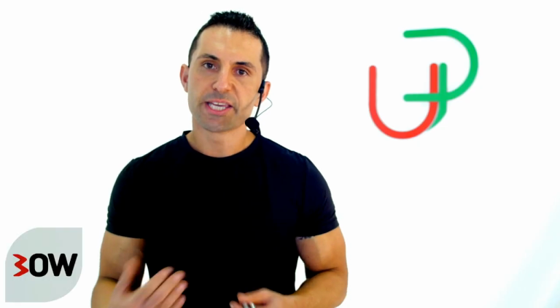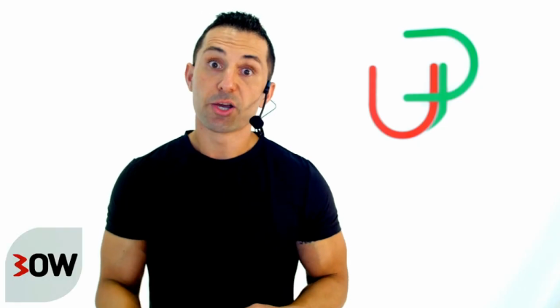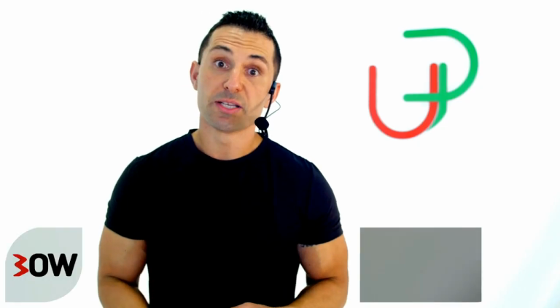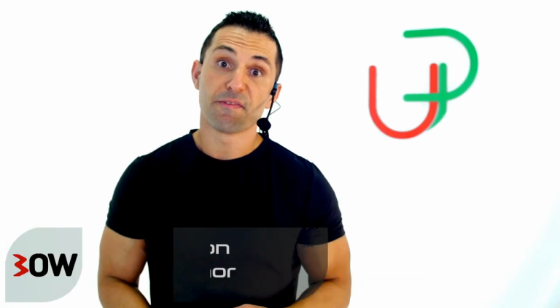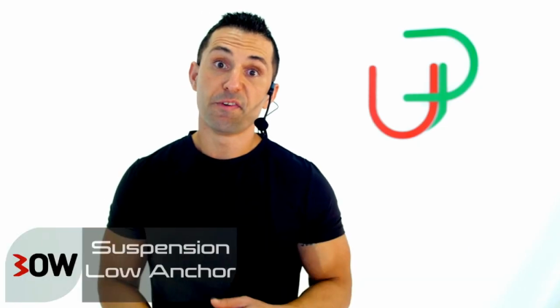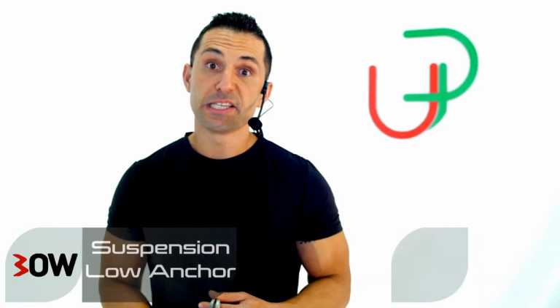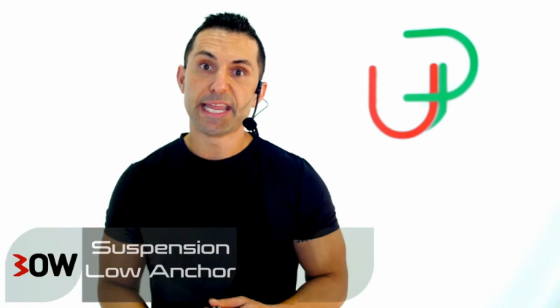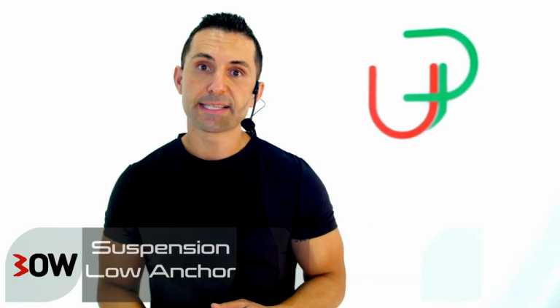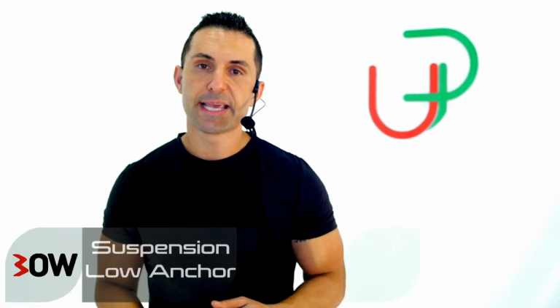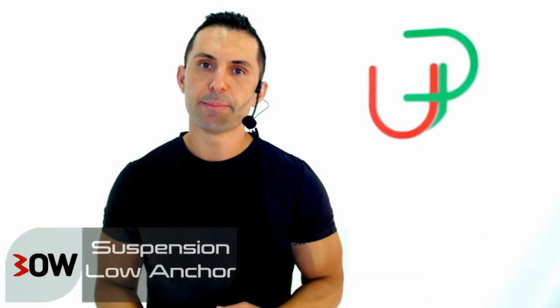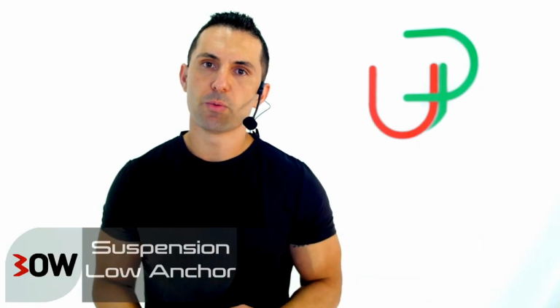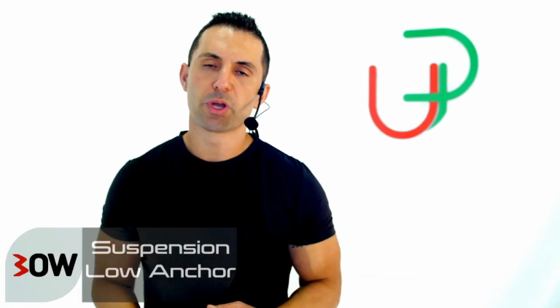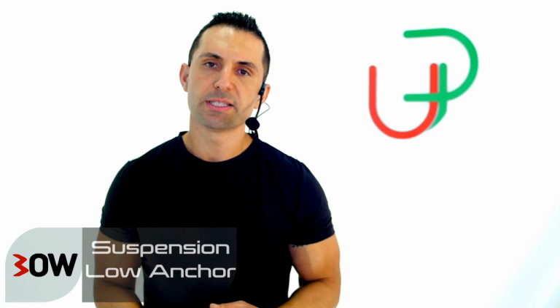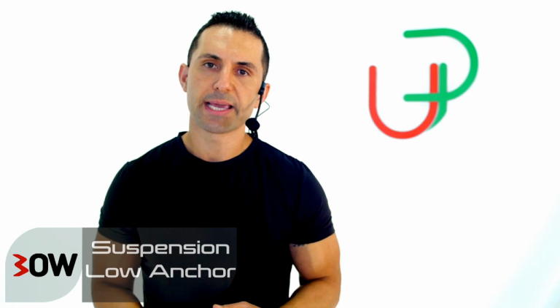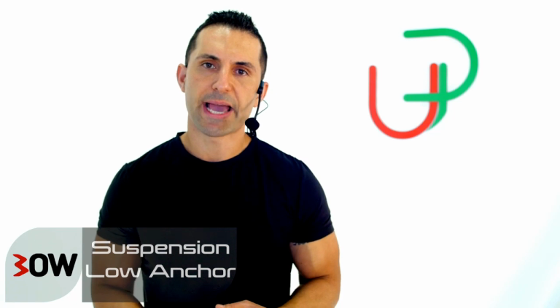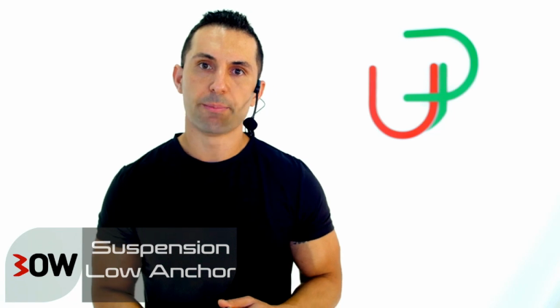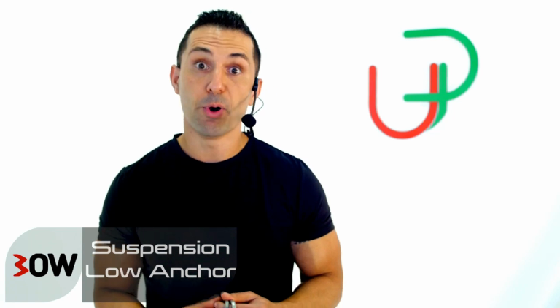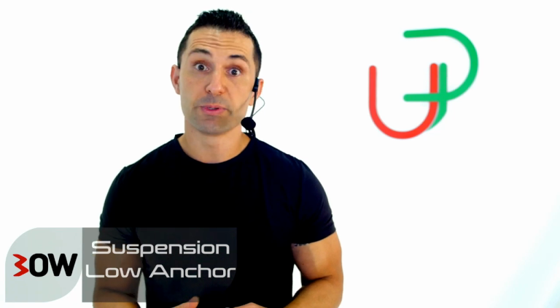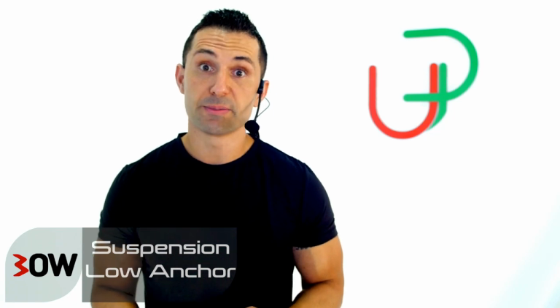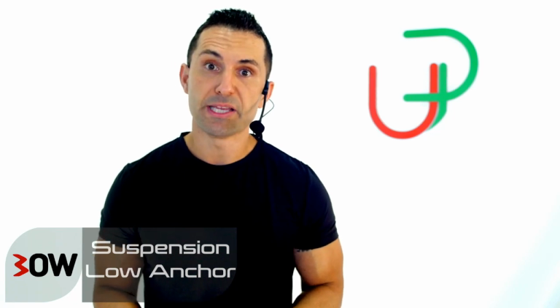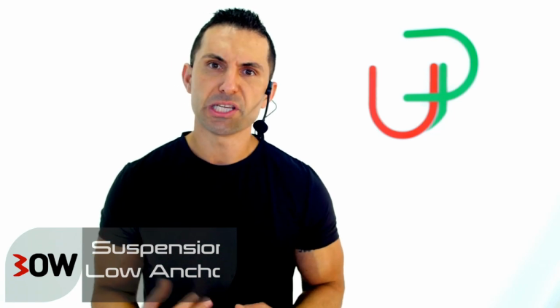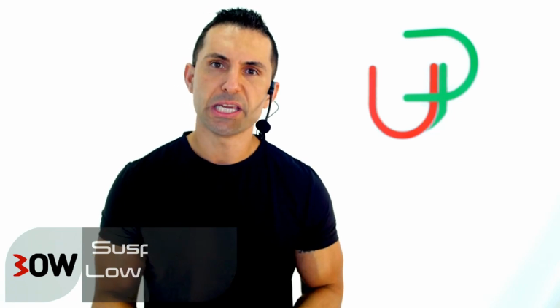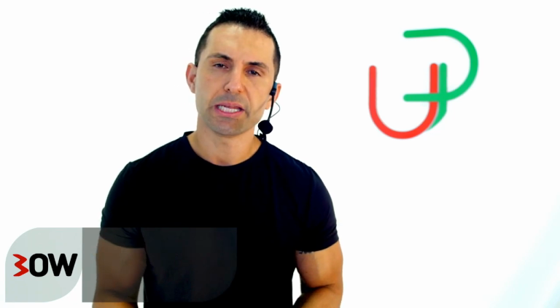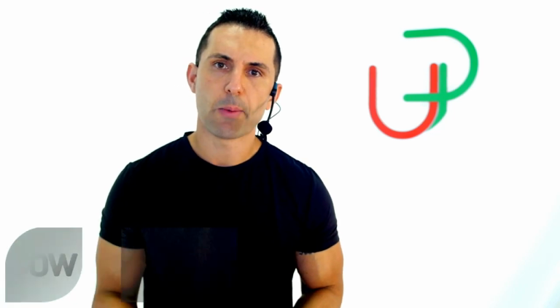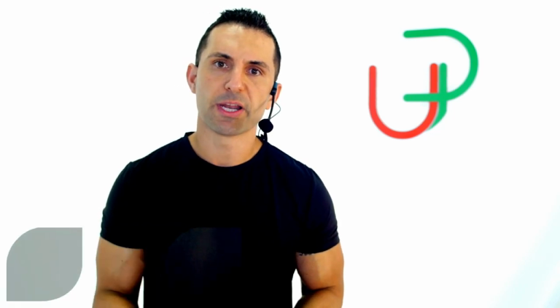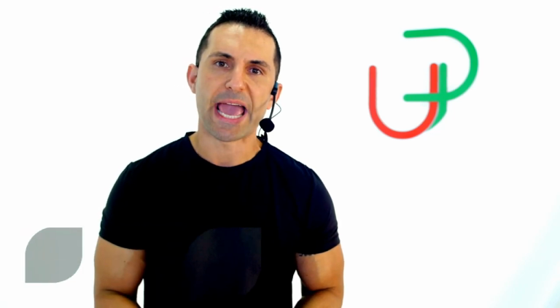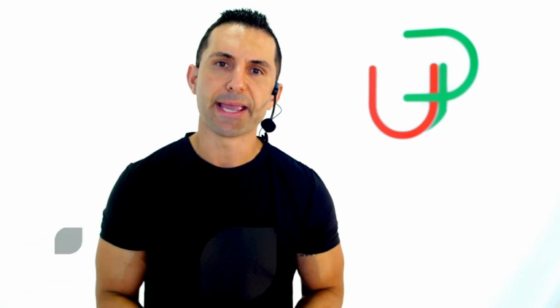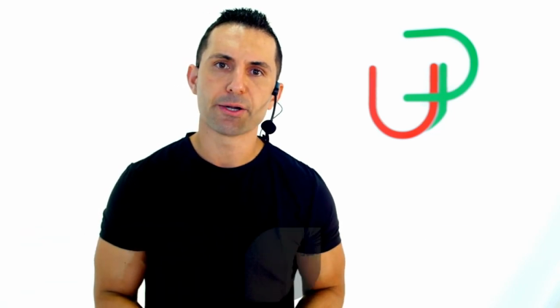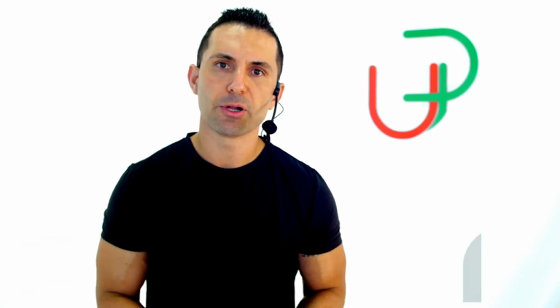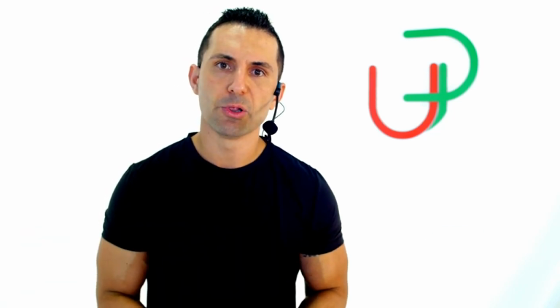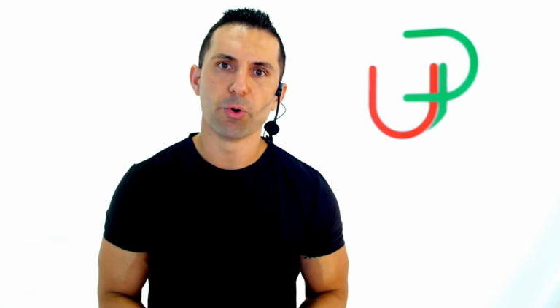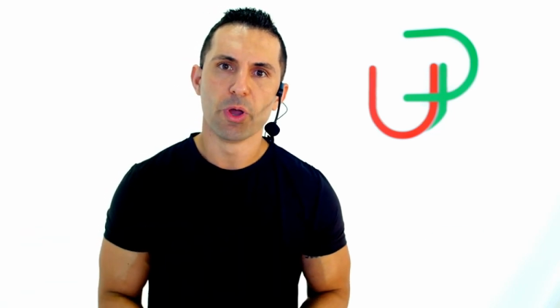Okay guys, for this next segment, we're going to take our Bose suspension kit and we're going to anchor it low.